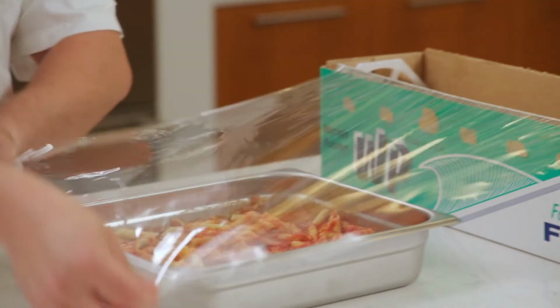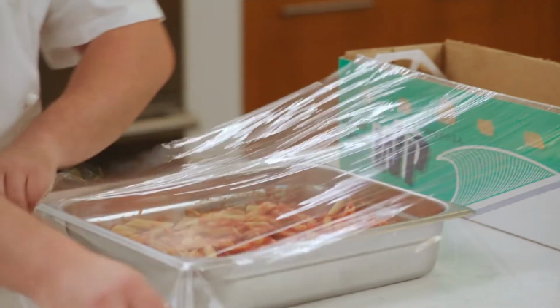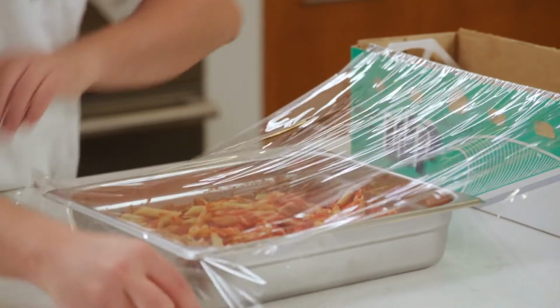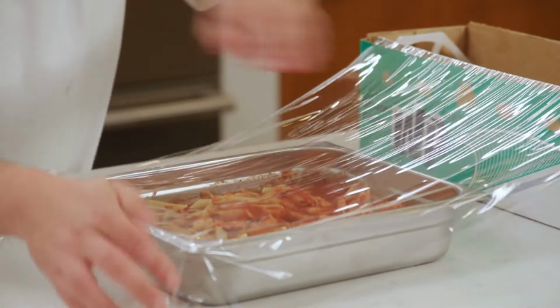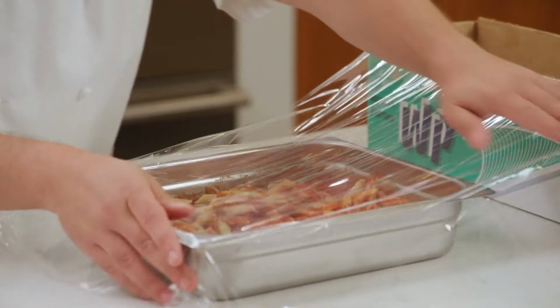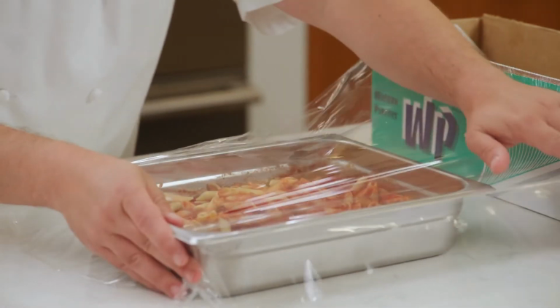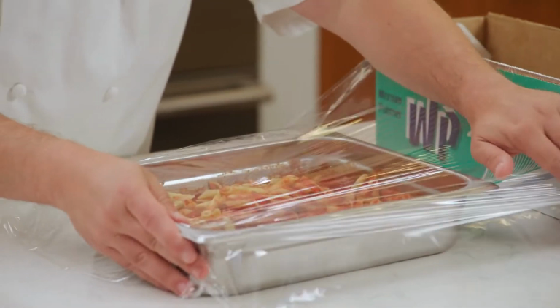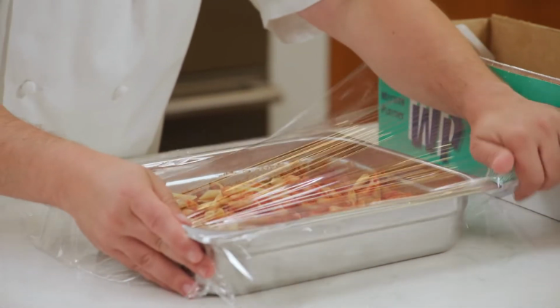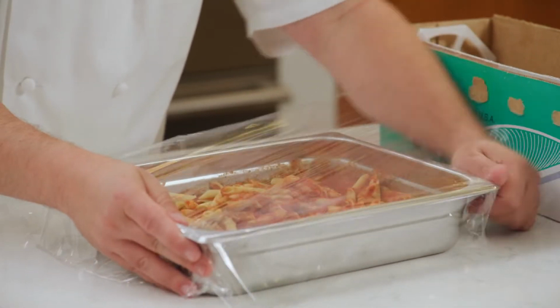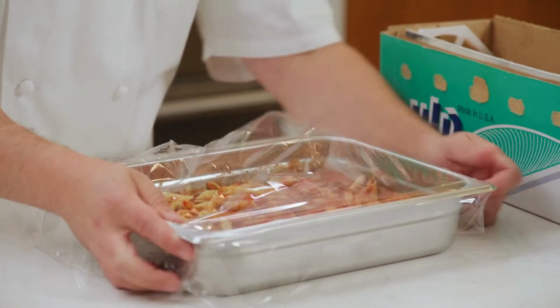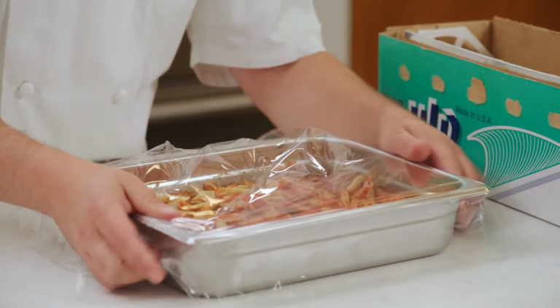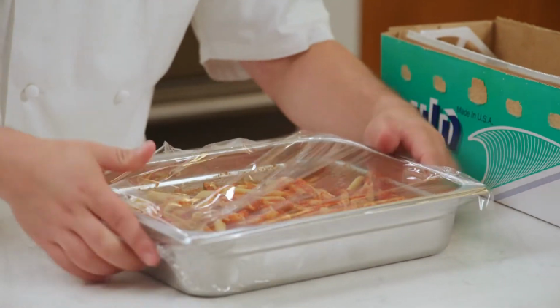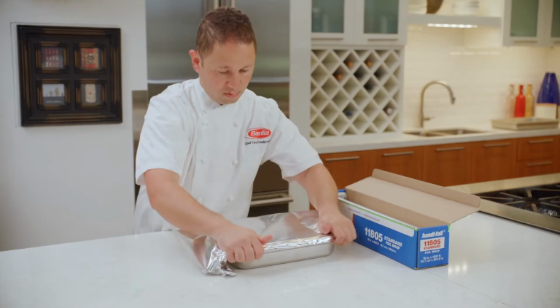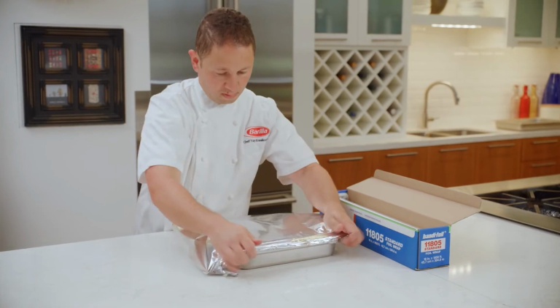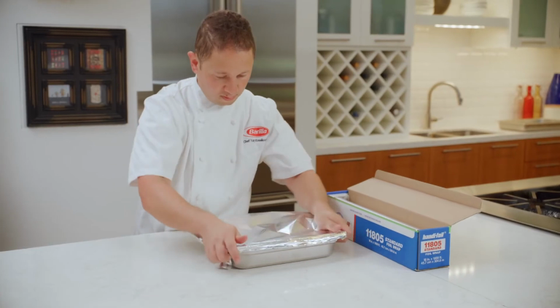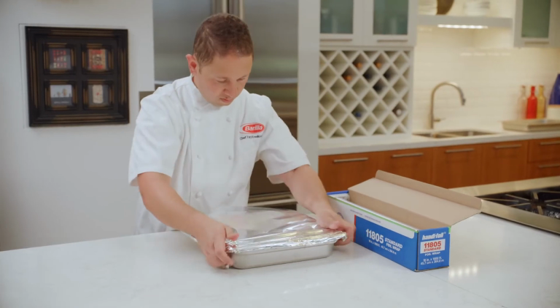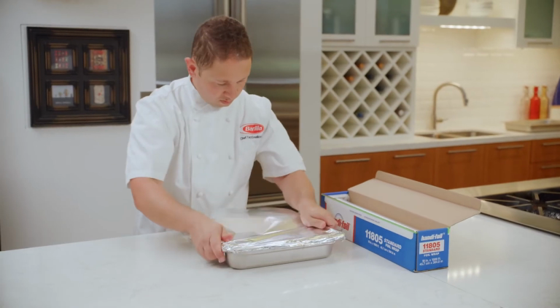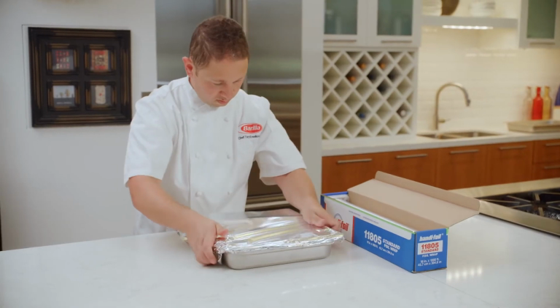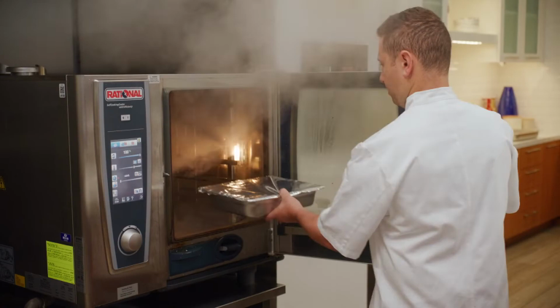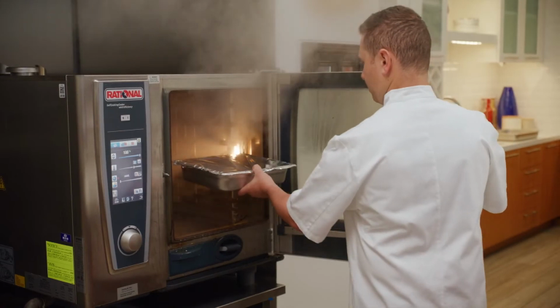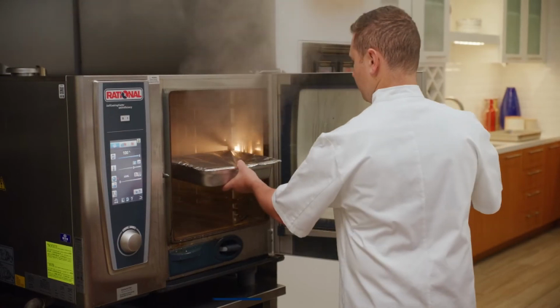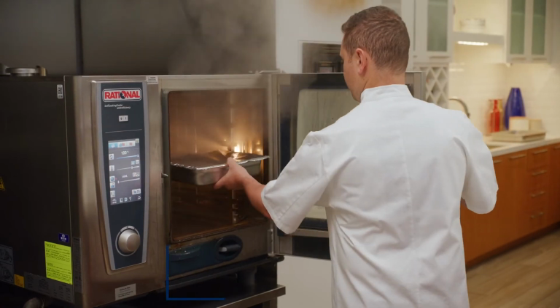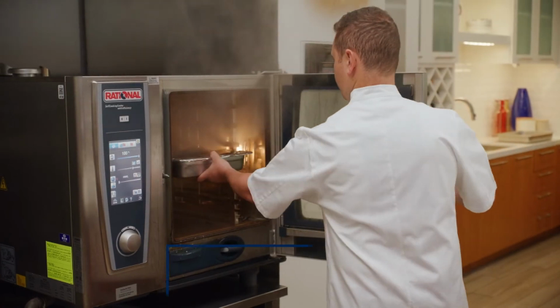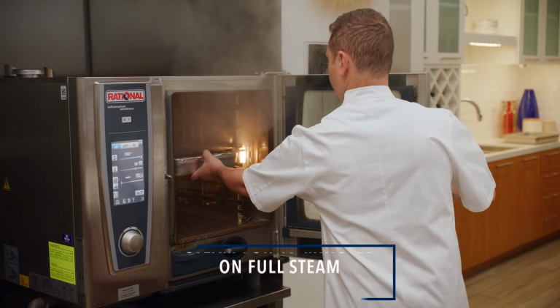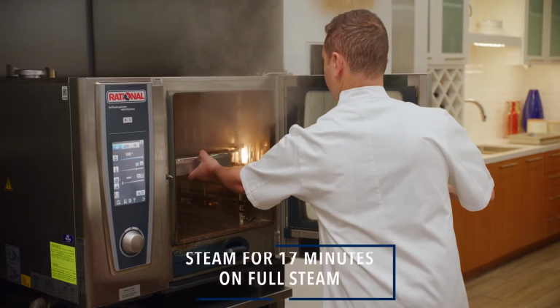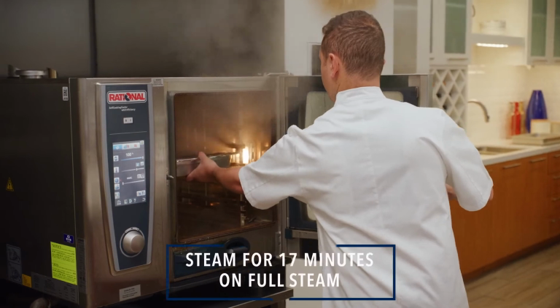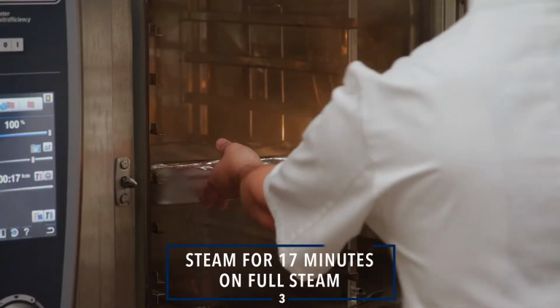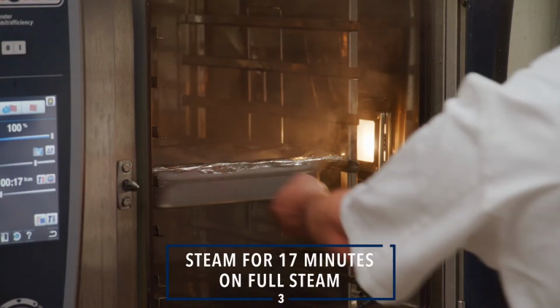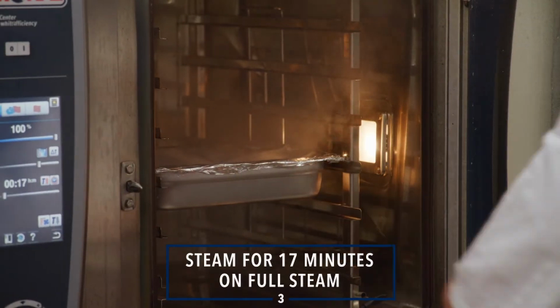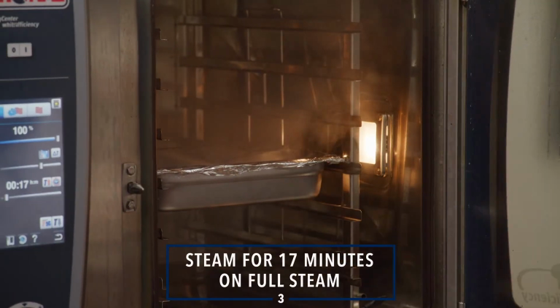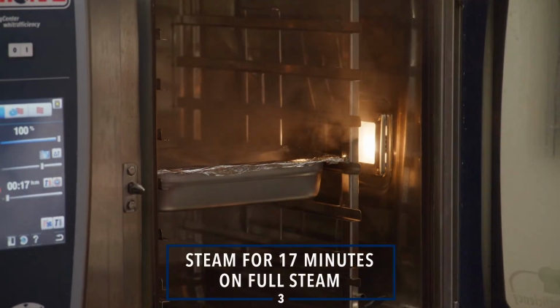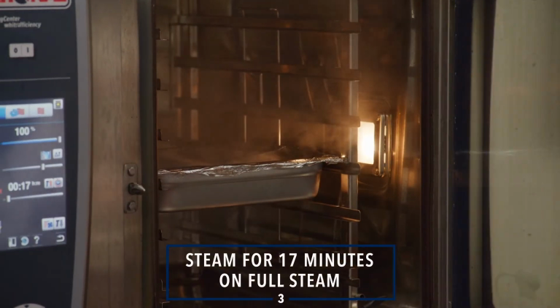Then, cover tightly with plastic wrap and foil. Steam for 17 minutes on full steam.